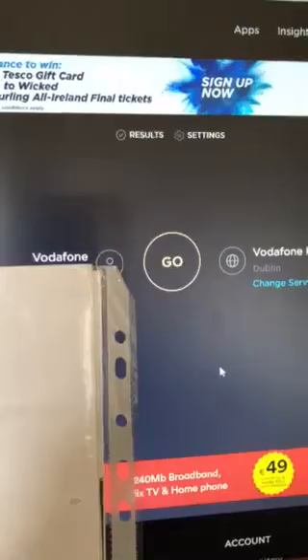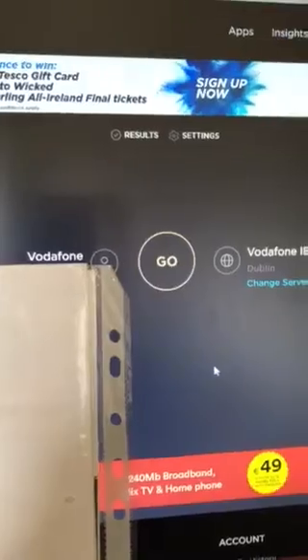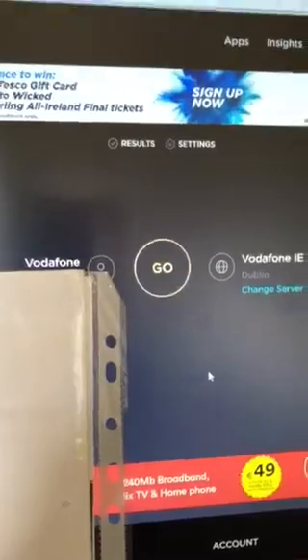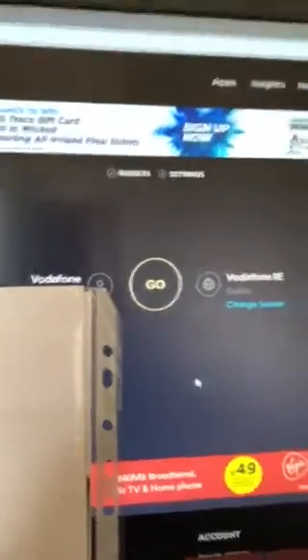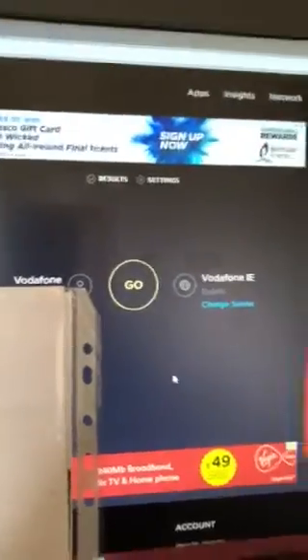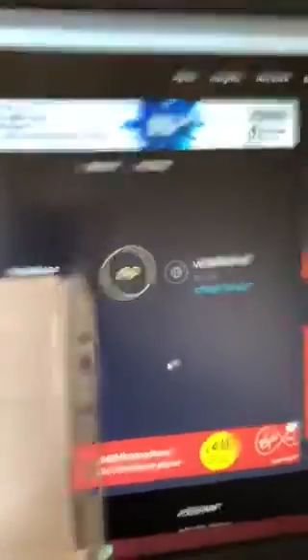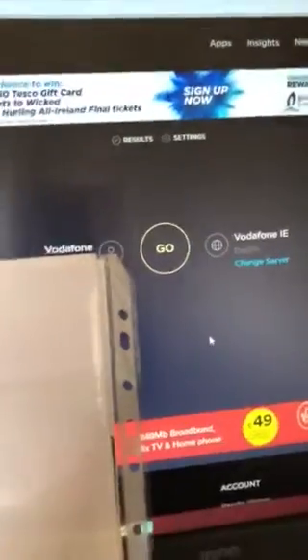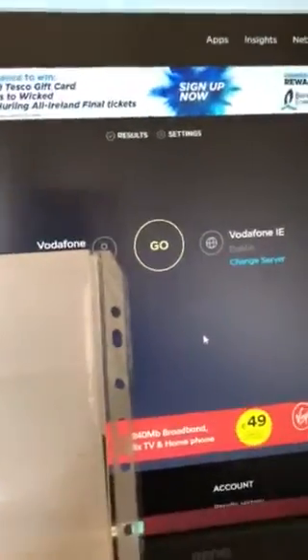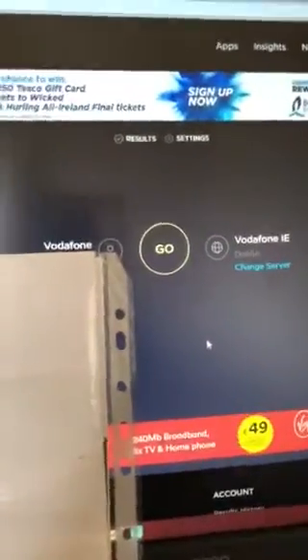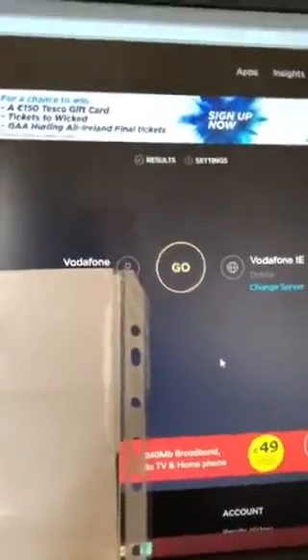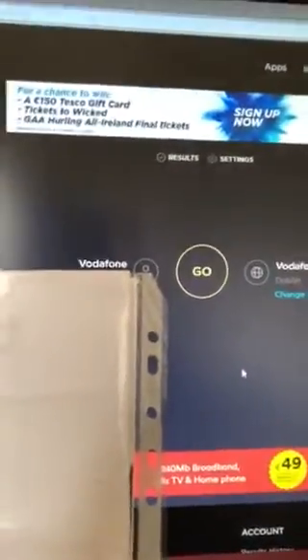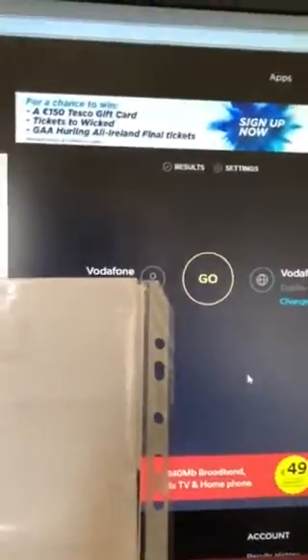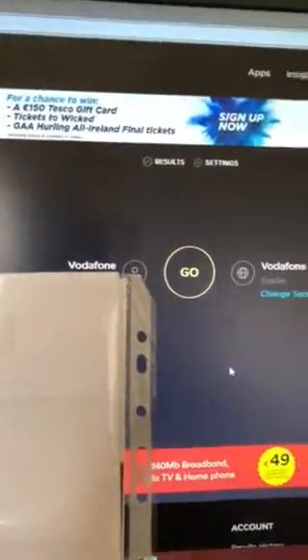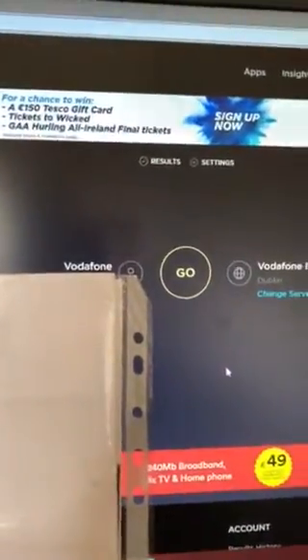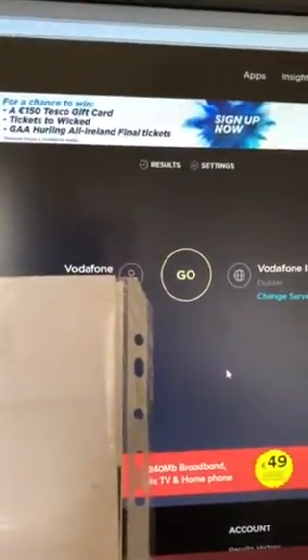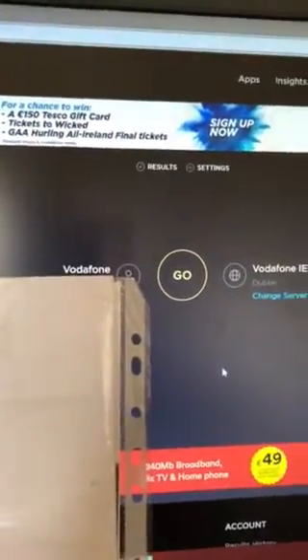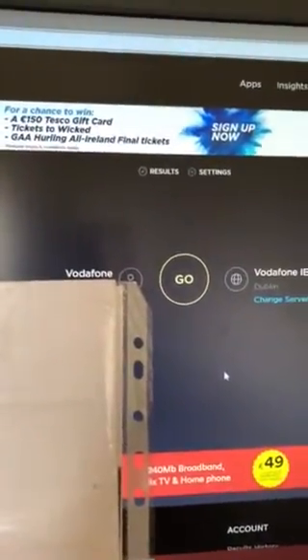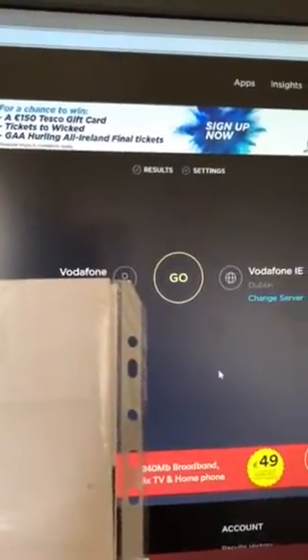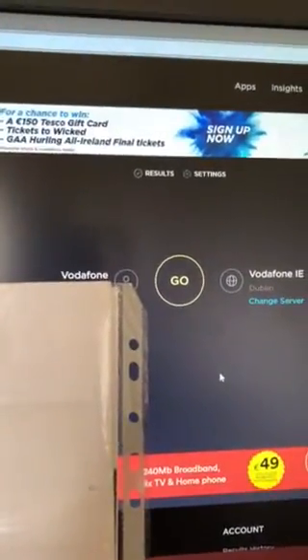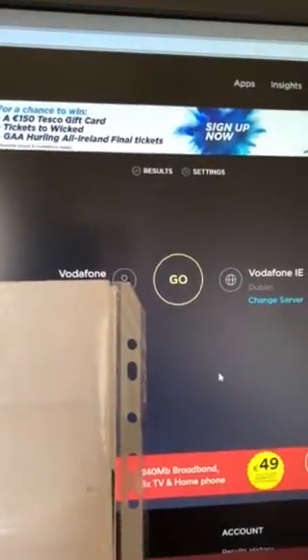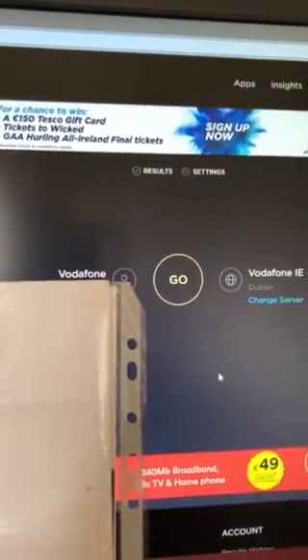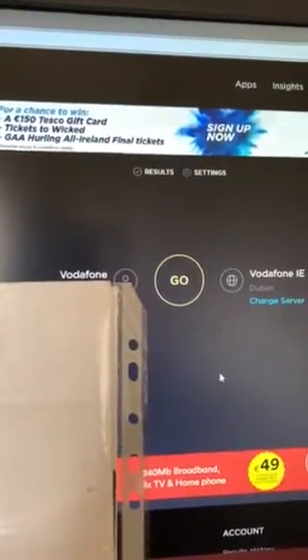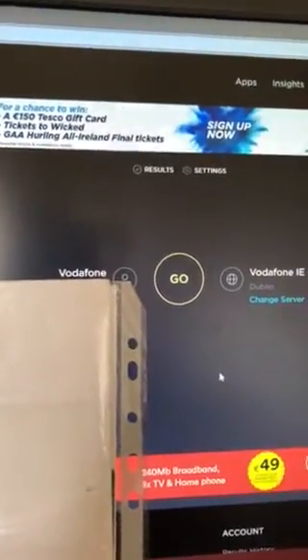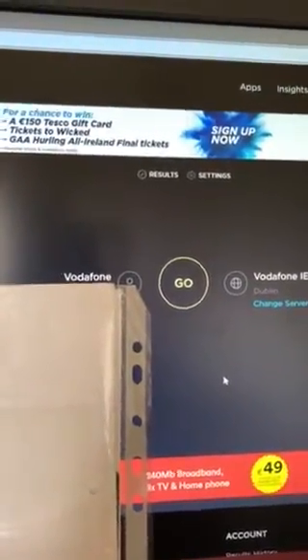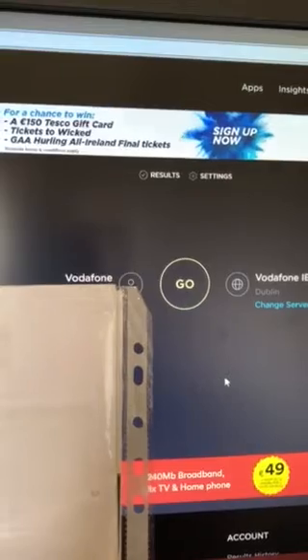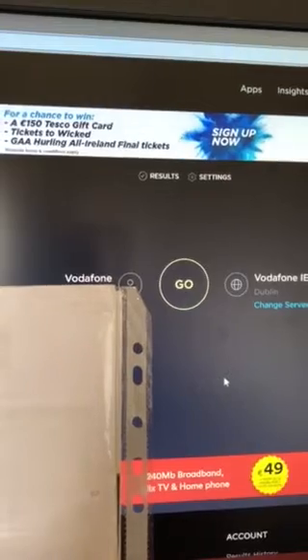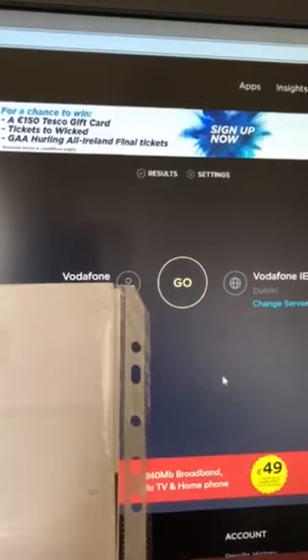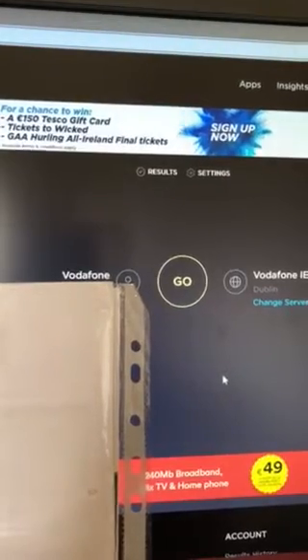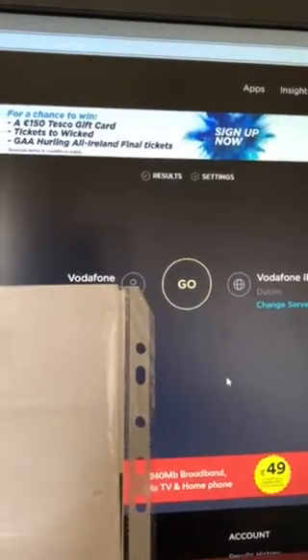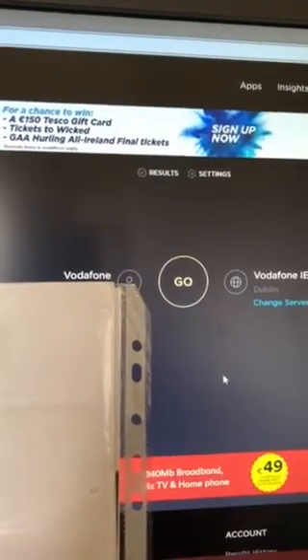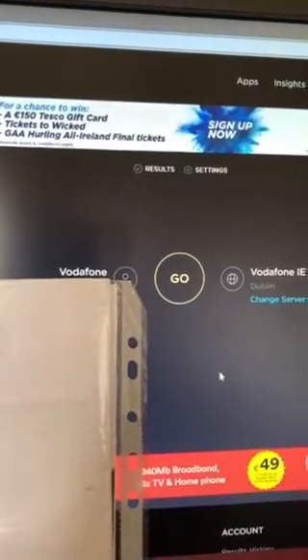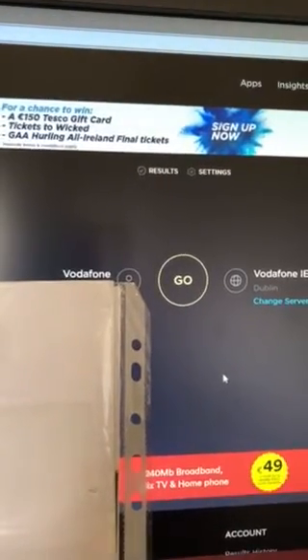Hi guys and welcome to Yerda Gaming. Yerda with a difference, slightly upgraded.